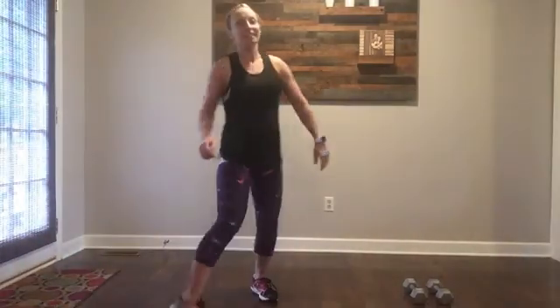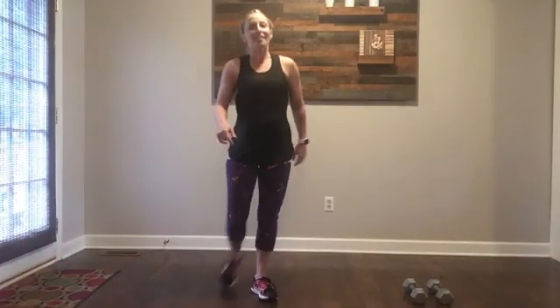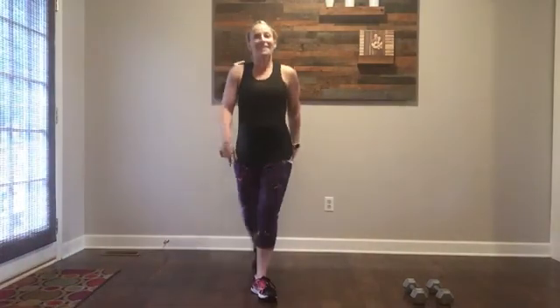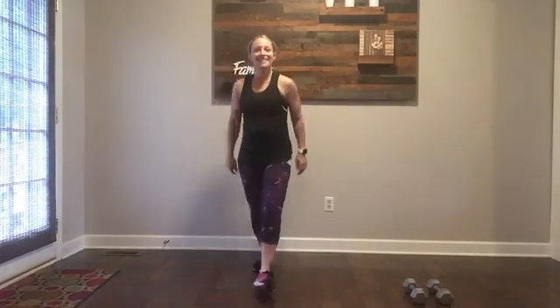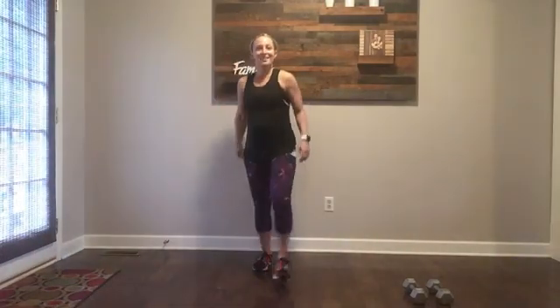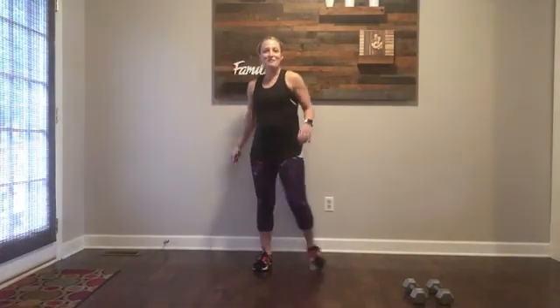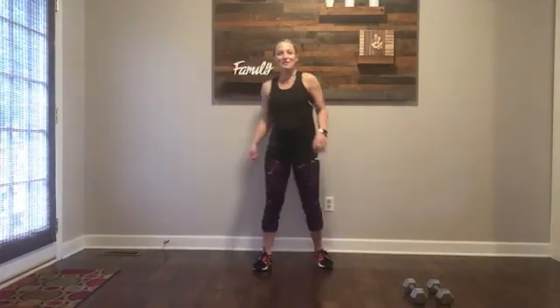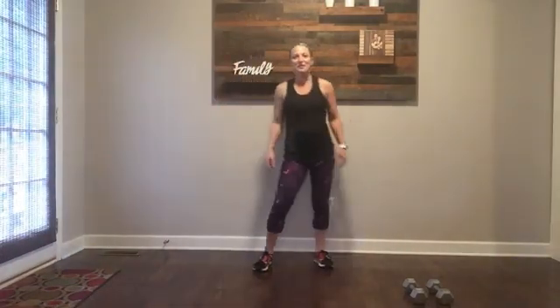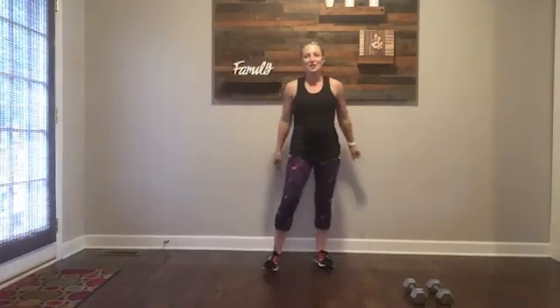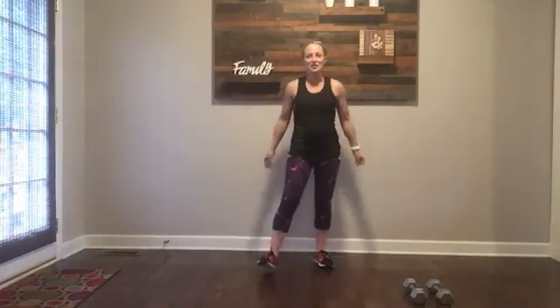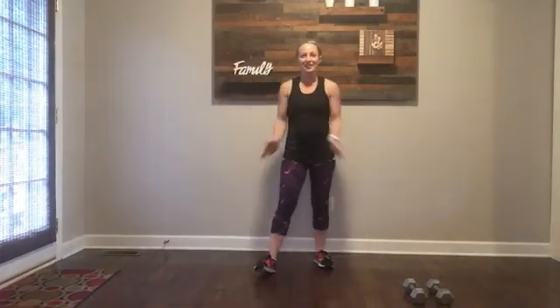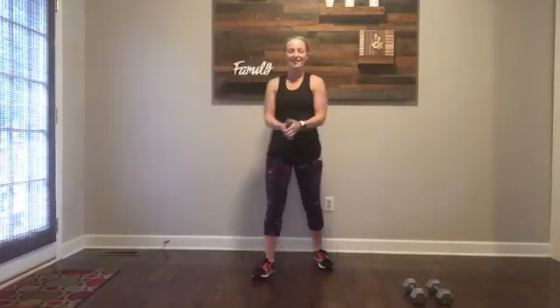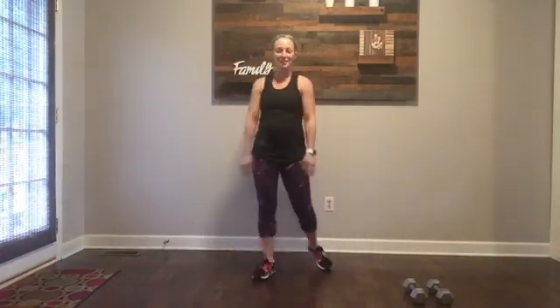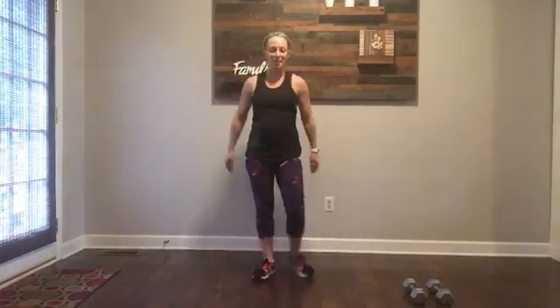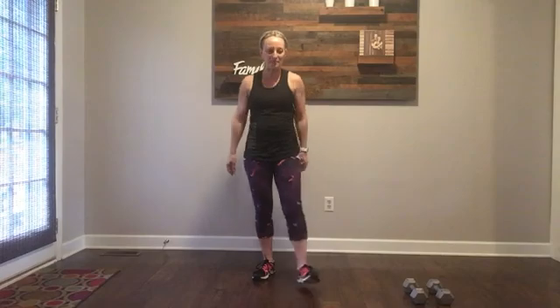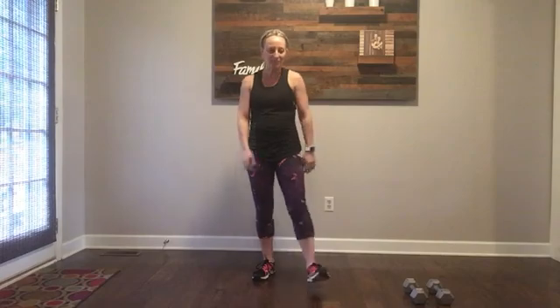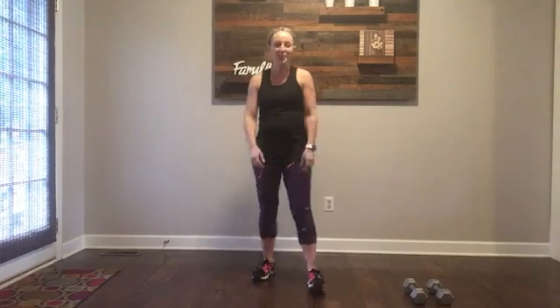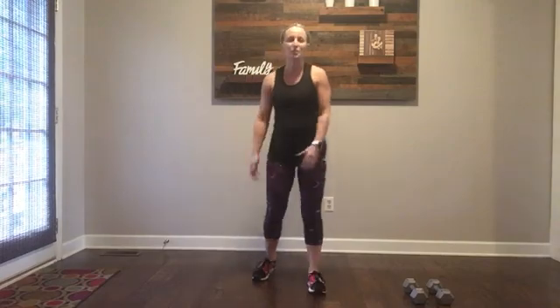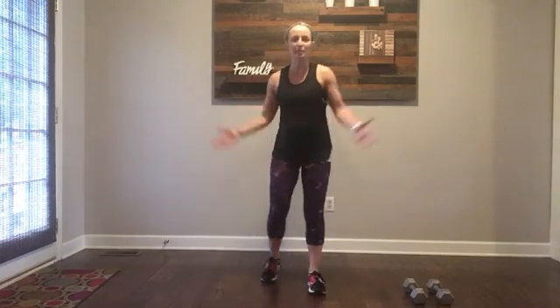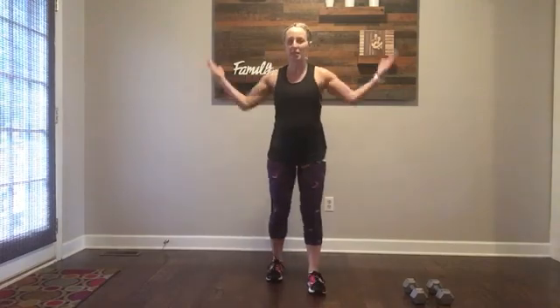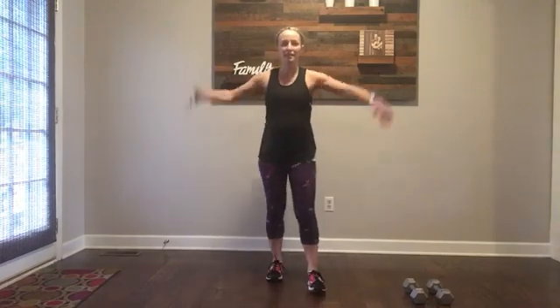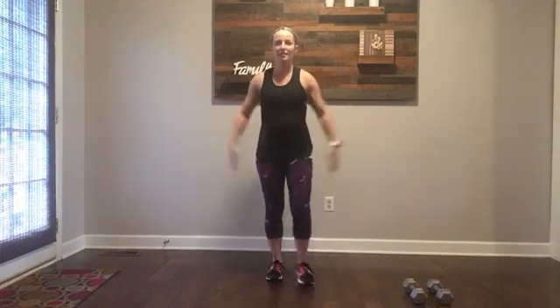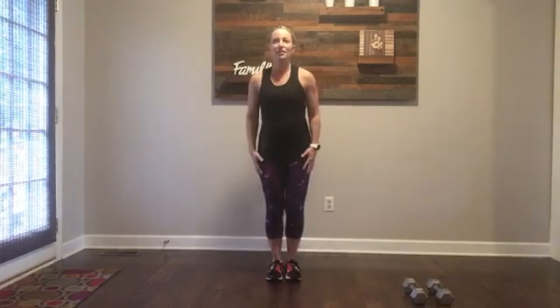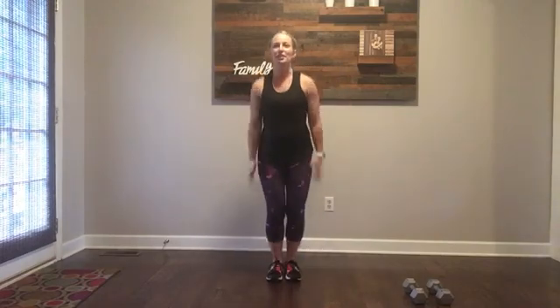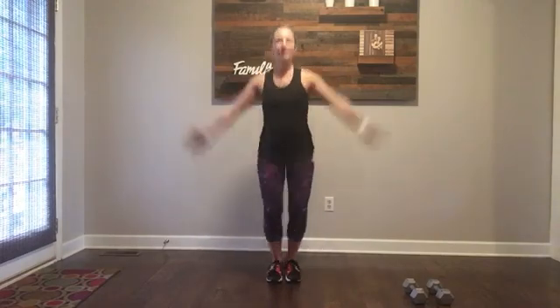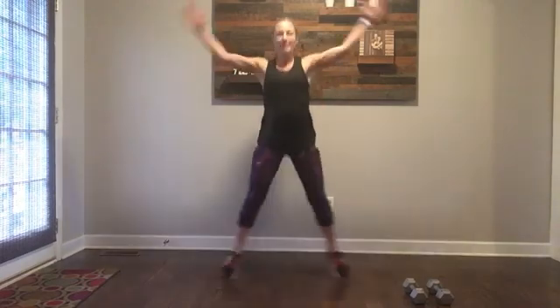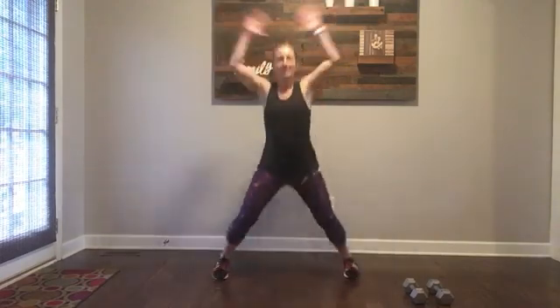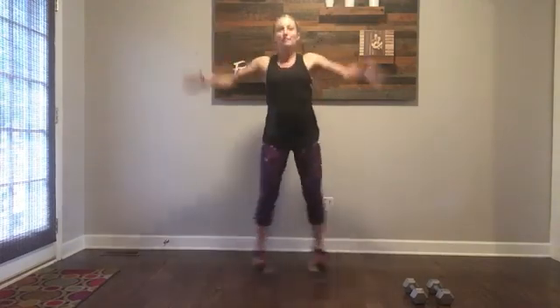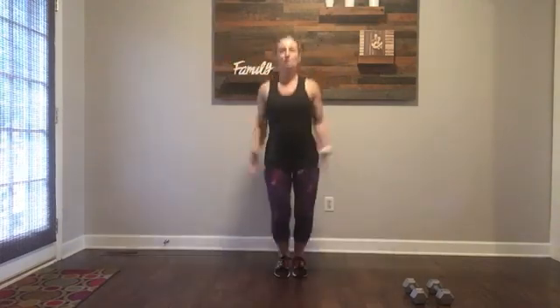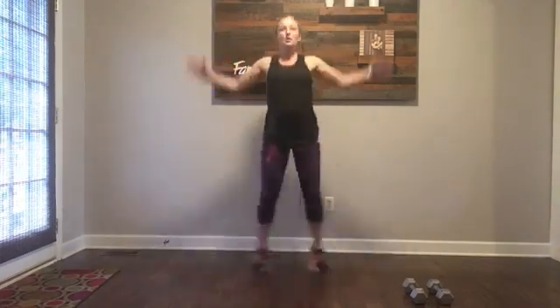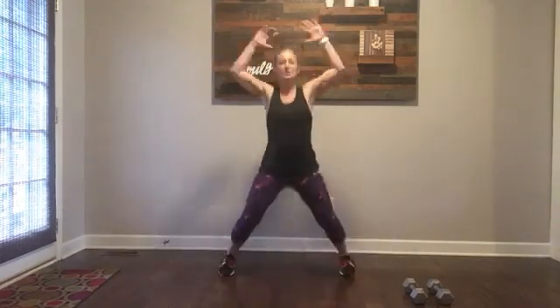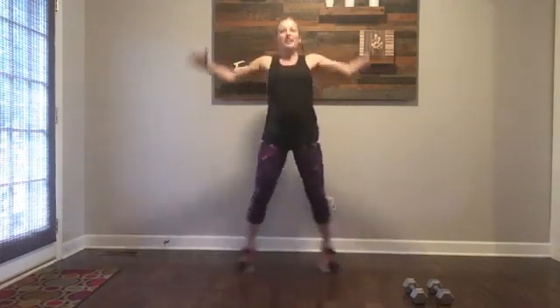All right guys, are you ready for your next challenge? Jumping jack — you're here. Give me a little jumping jack.